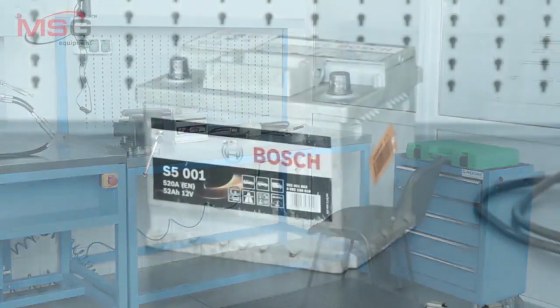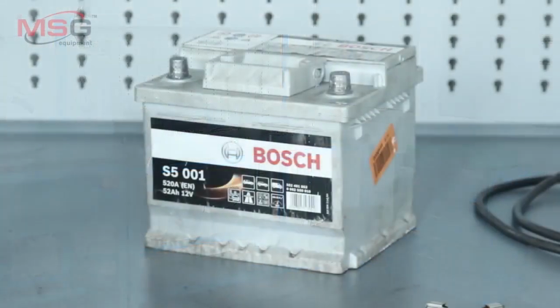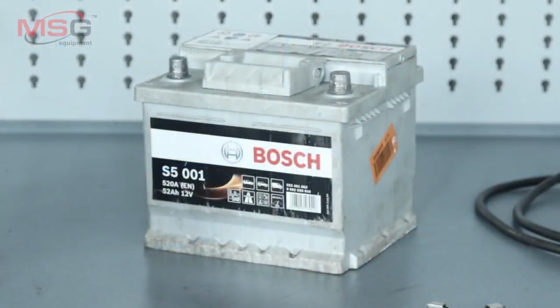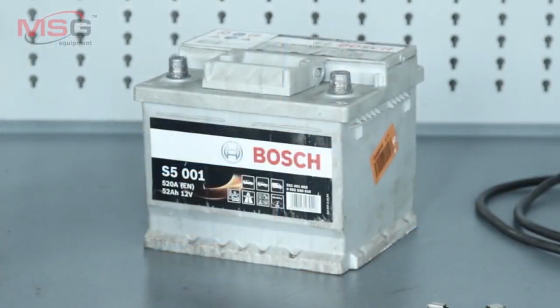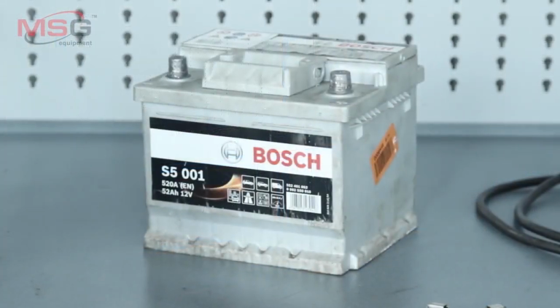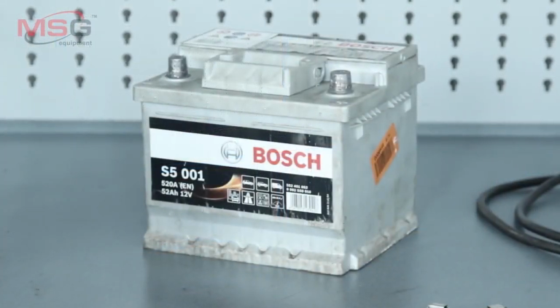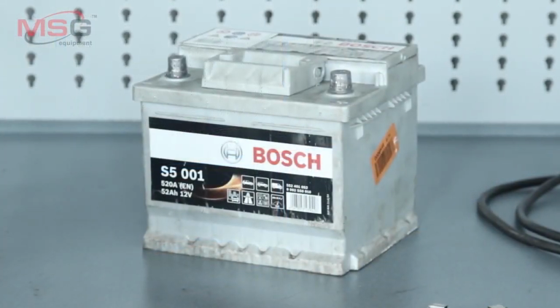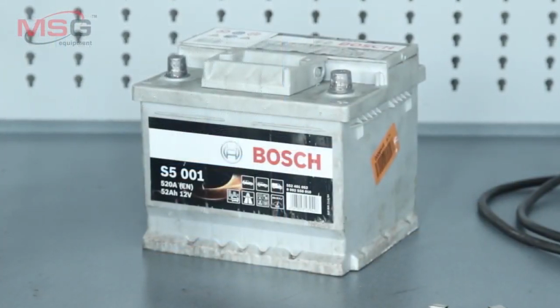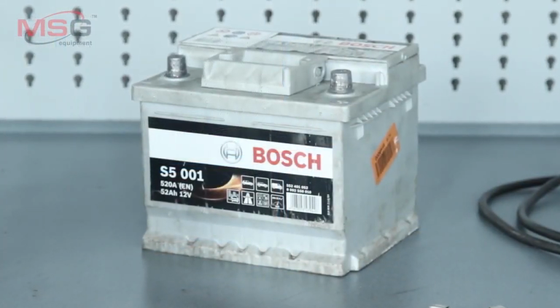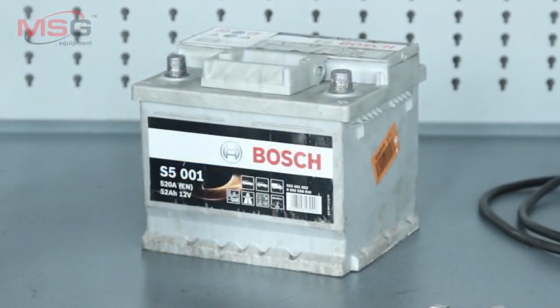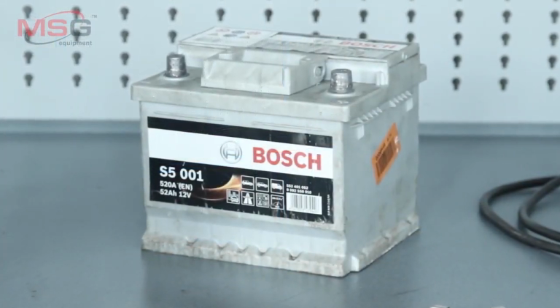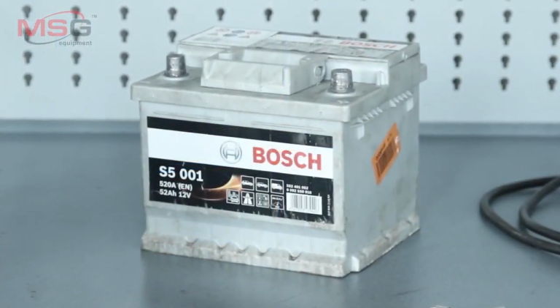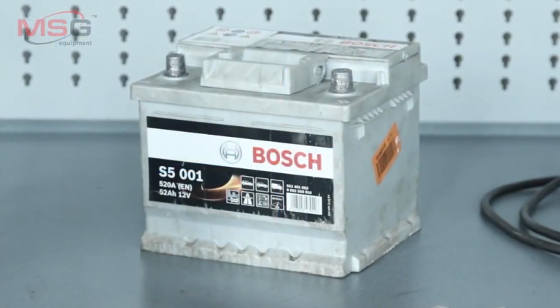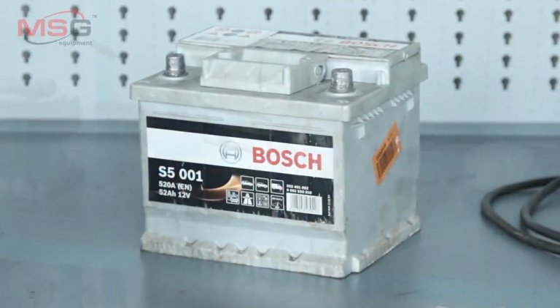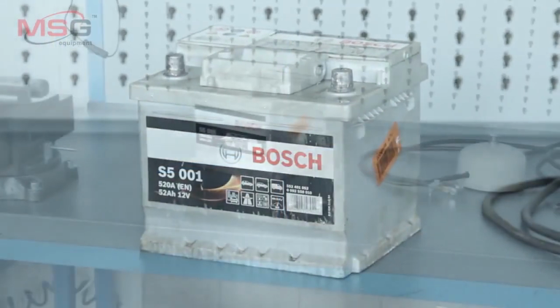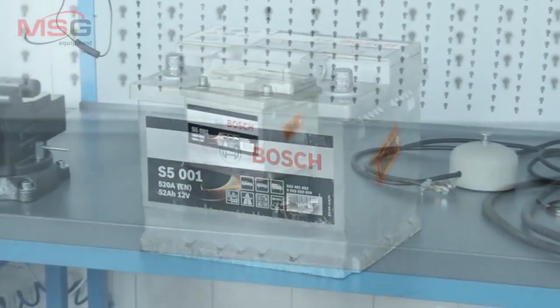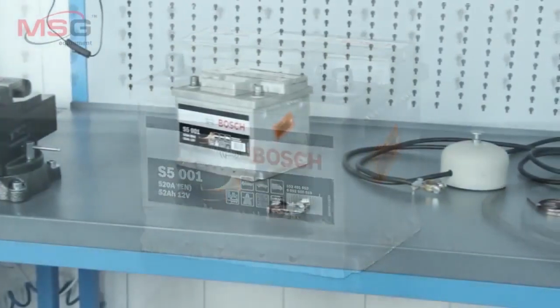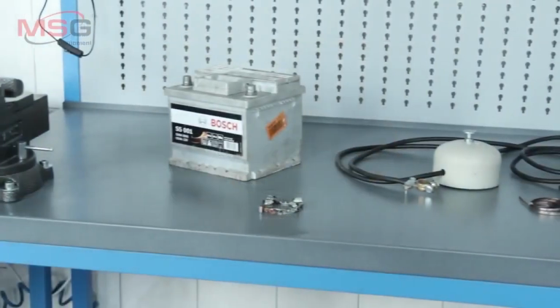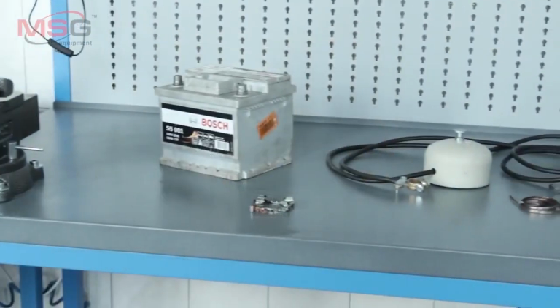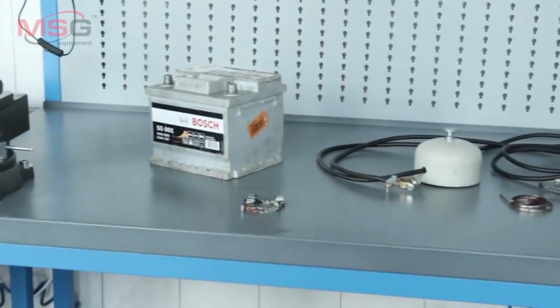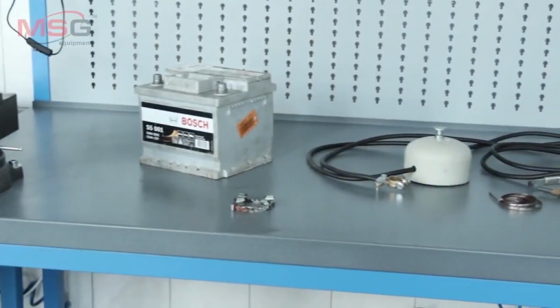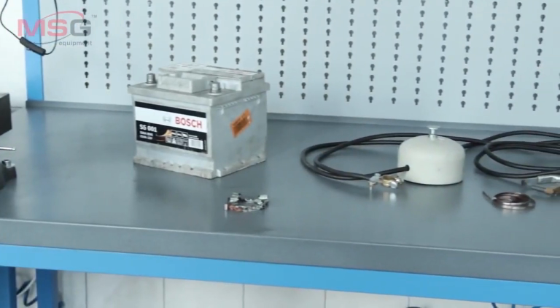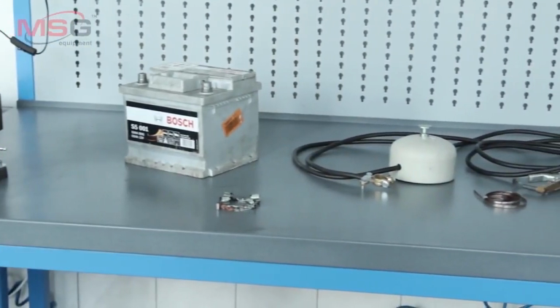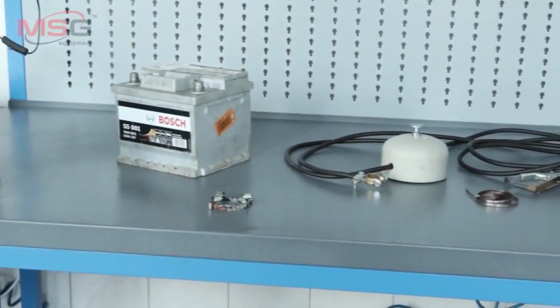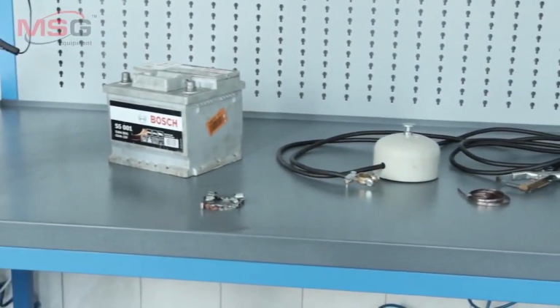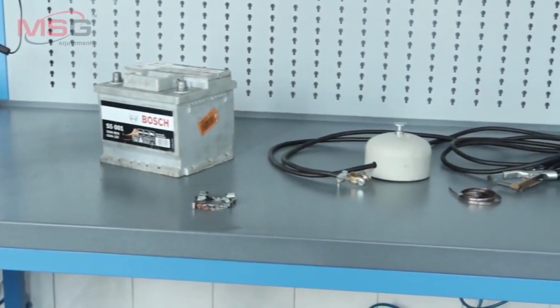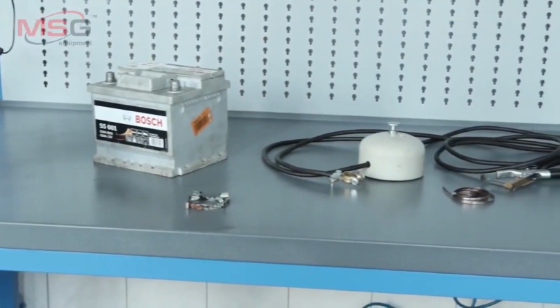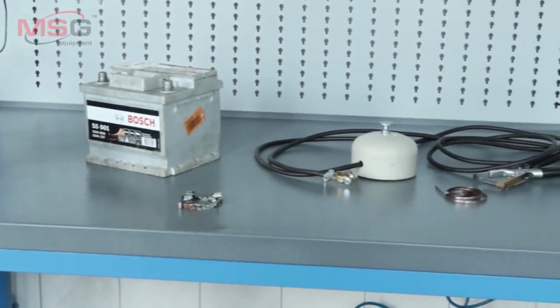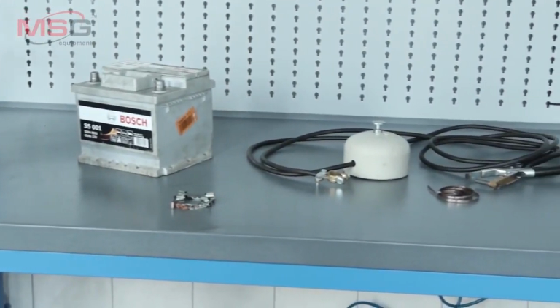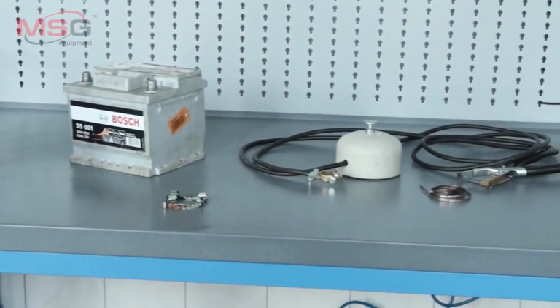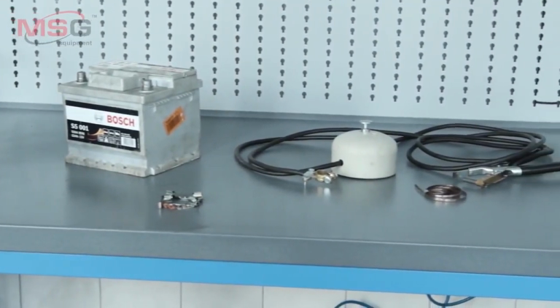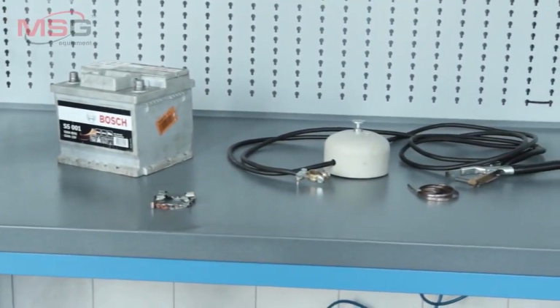A car battery is used as the power supply device. The contact welder is controlled by a footswitch button.